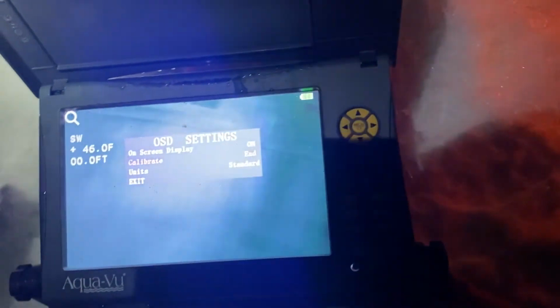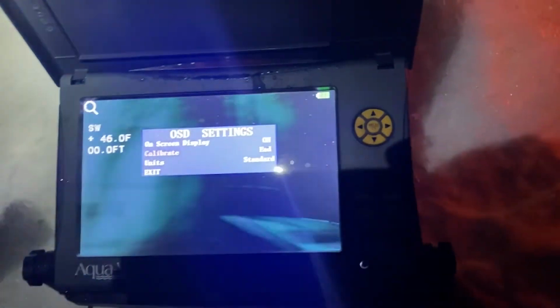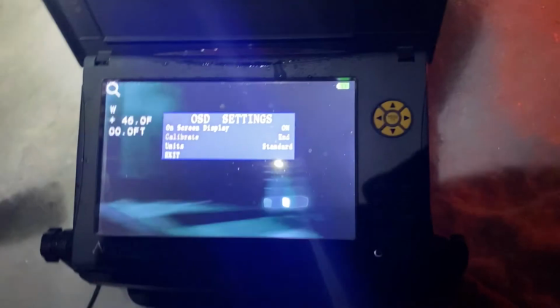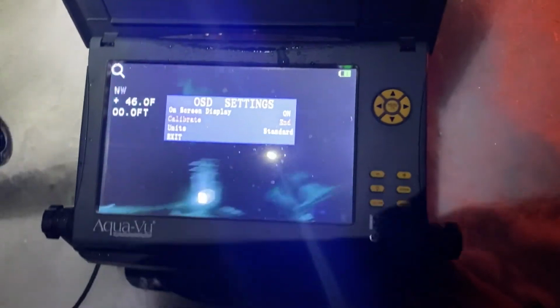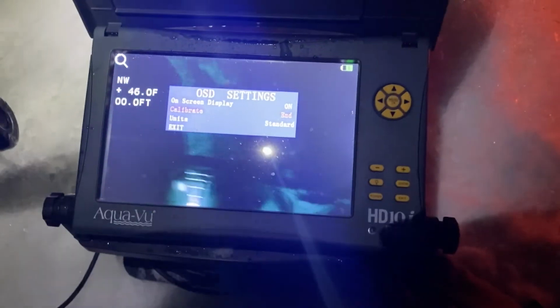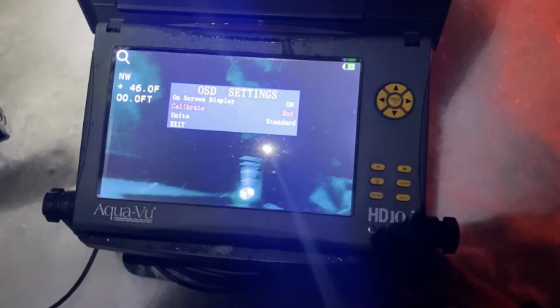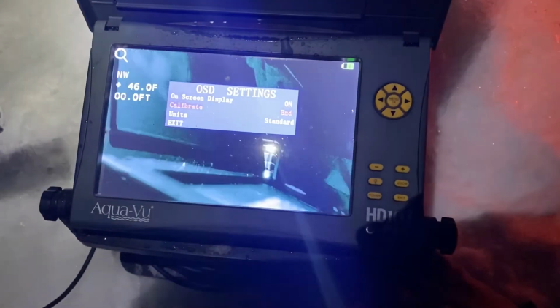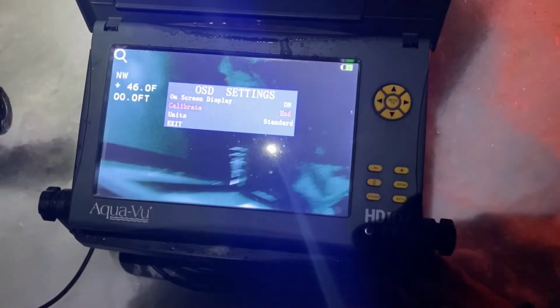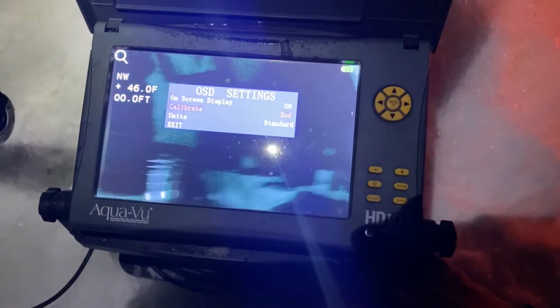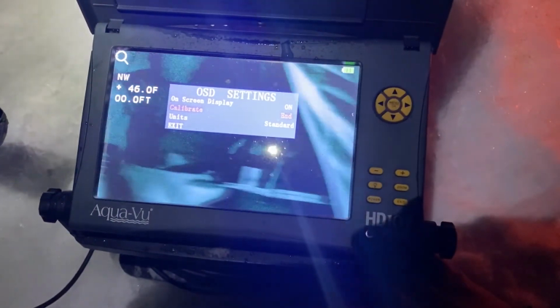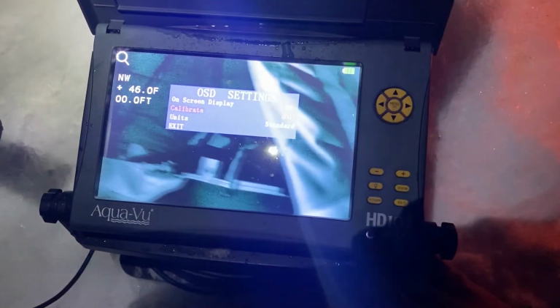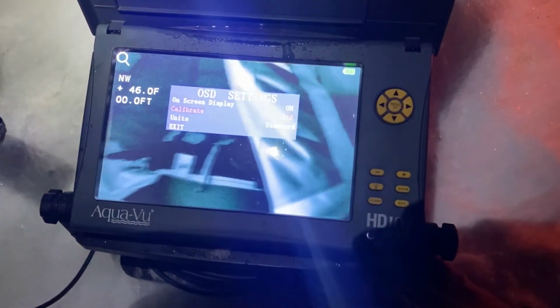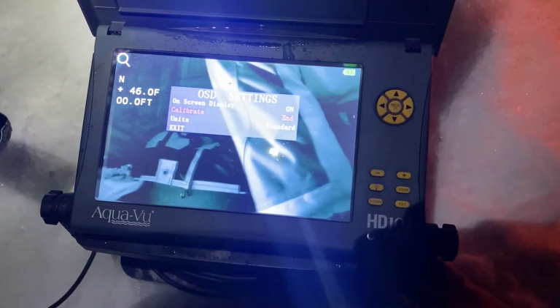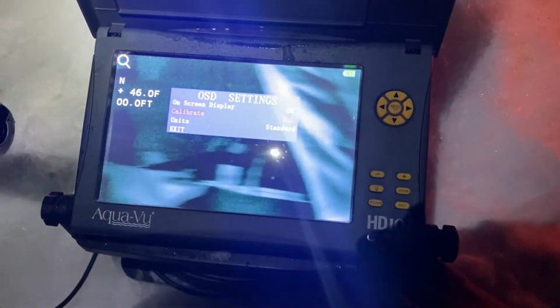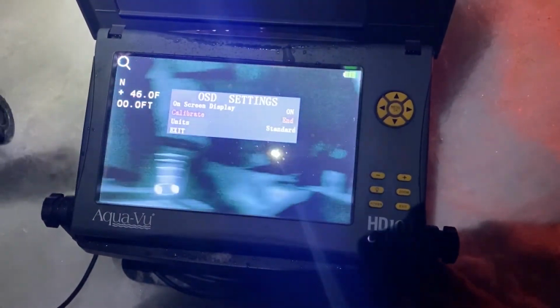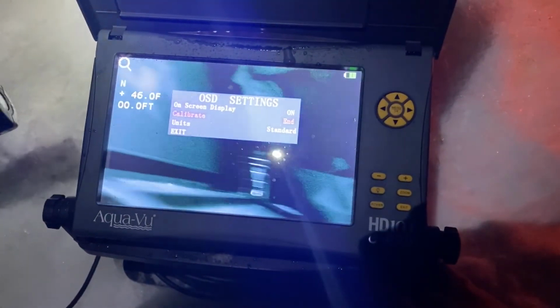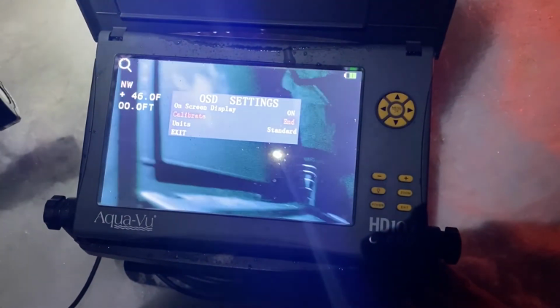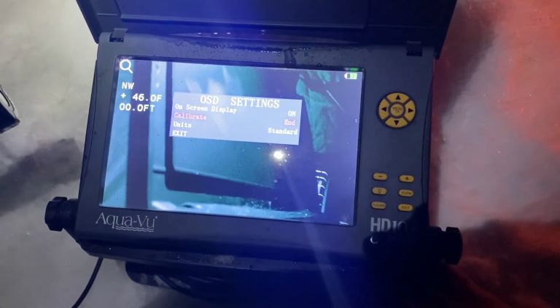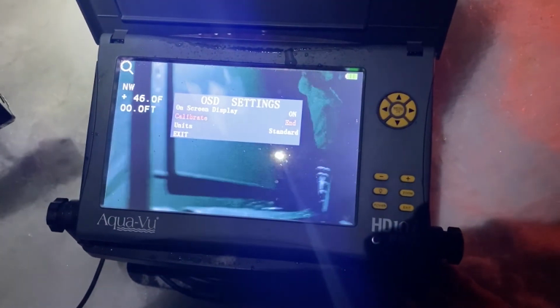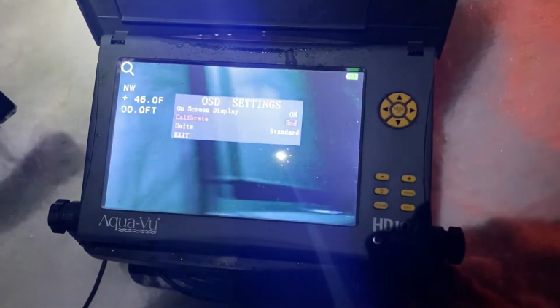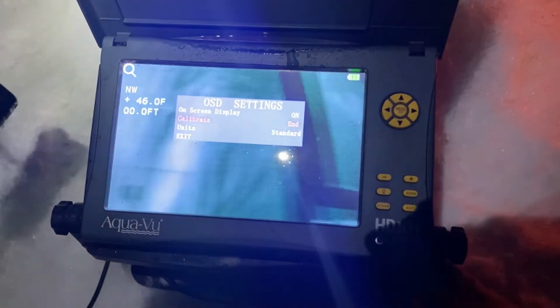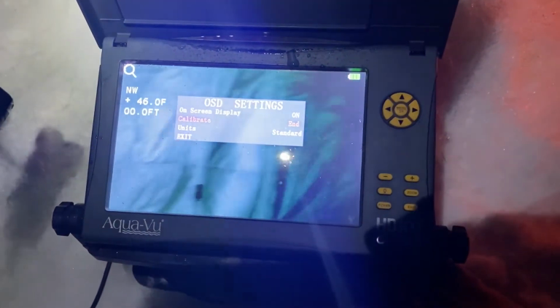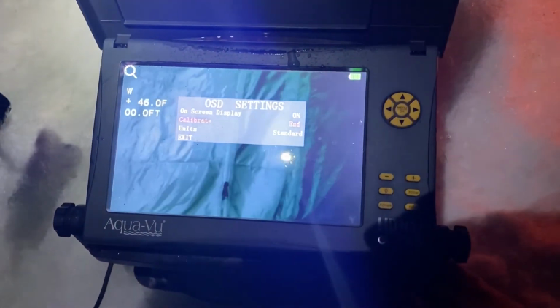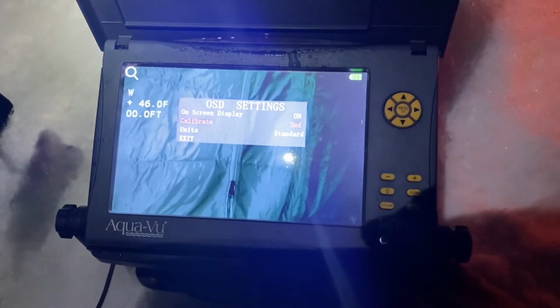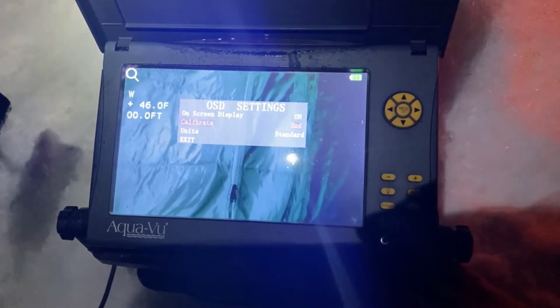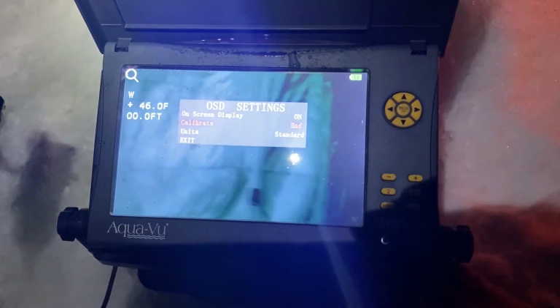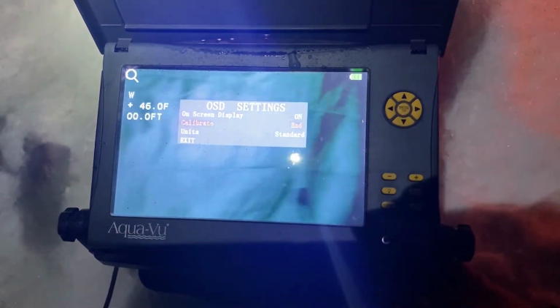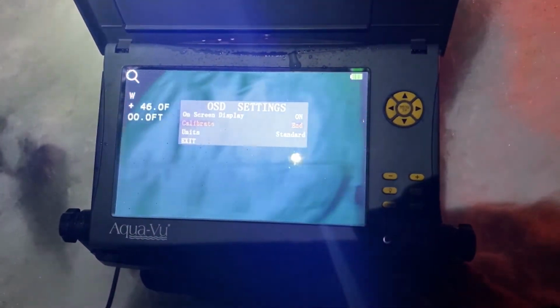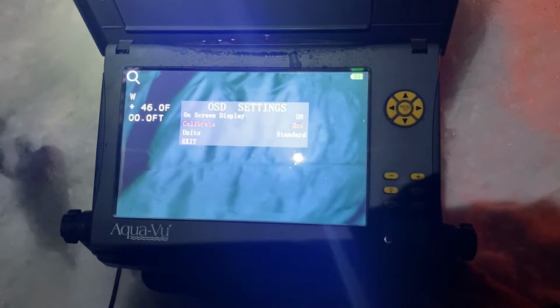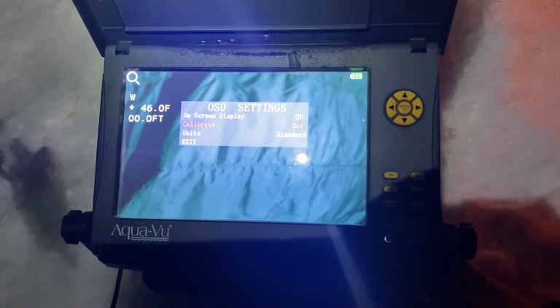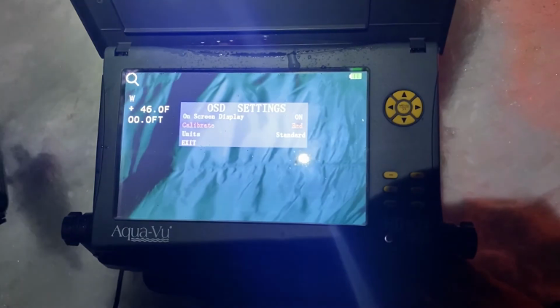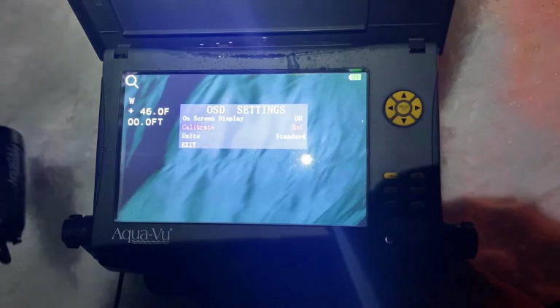Let's just check it here. As I rotate, it is changing the direction, so that's good.